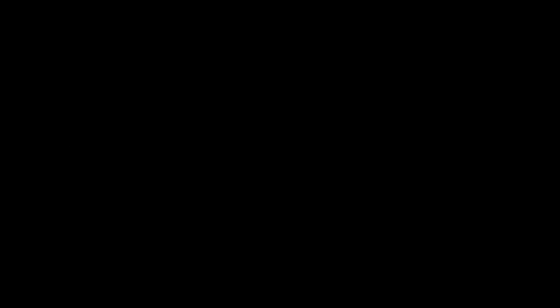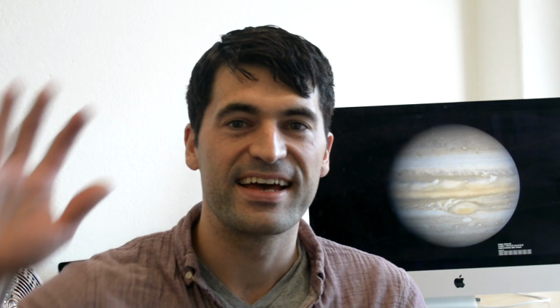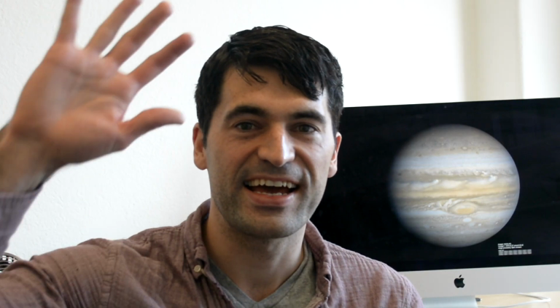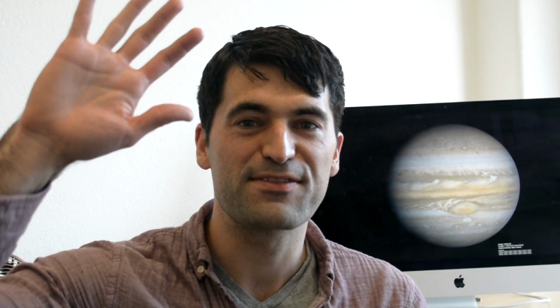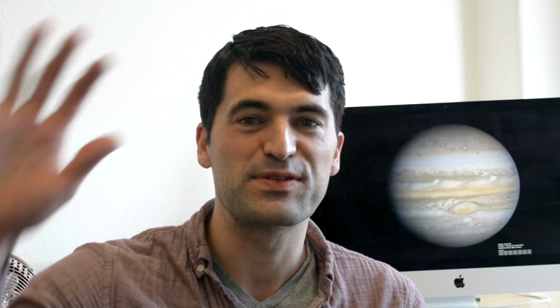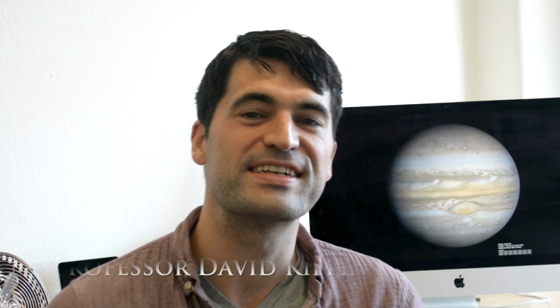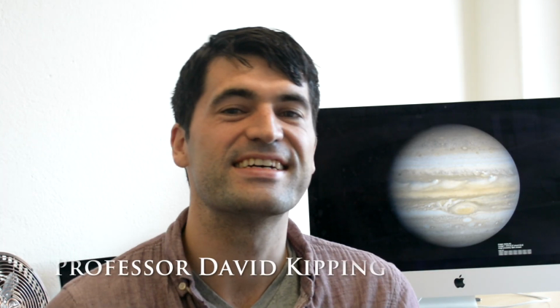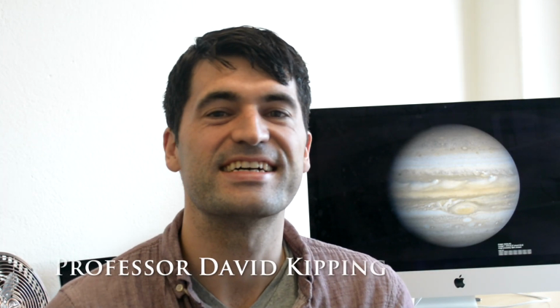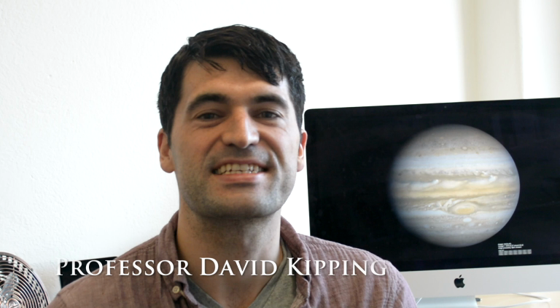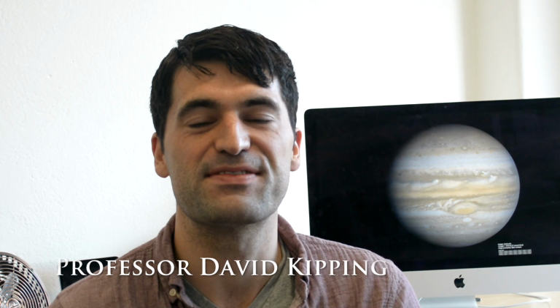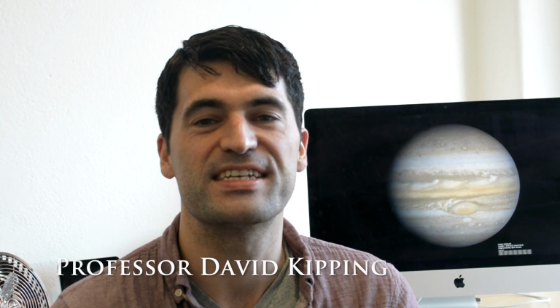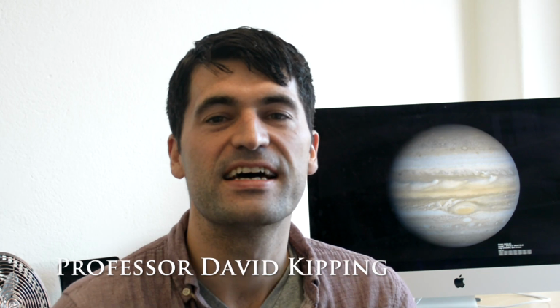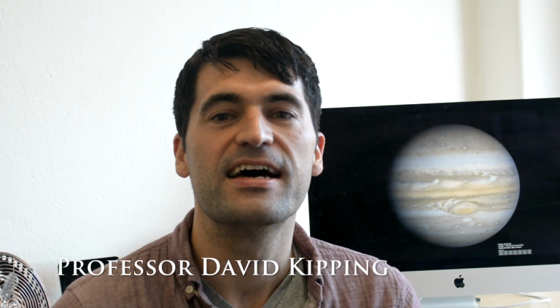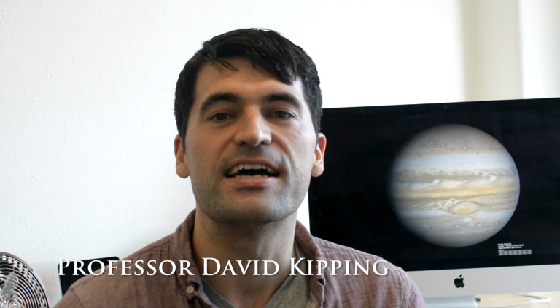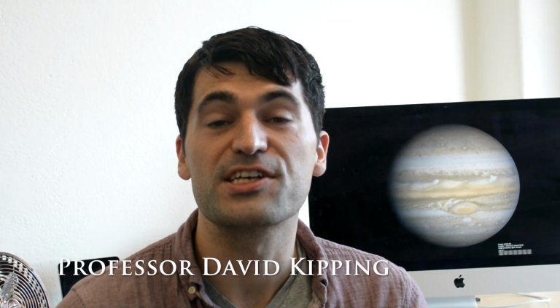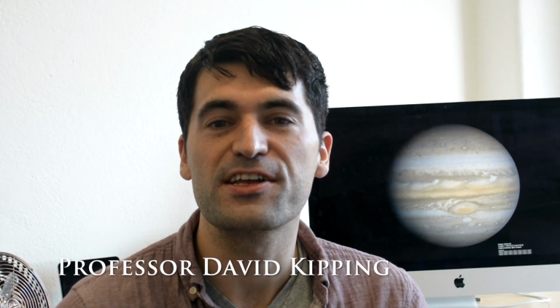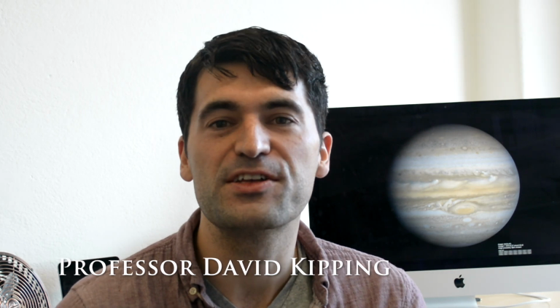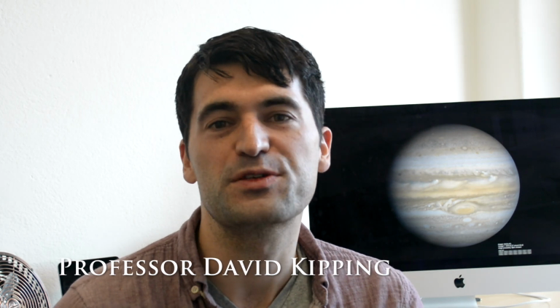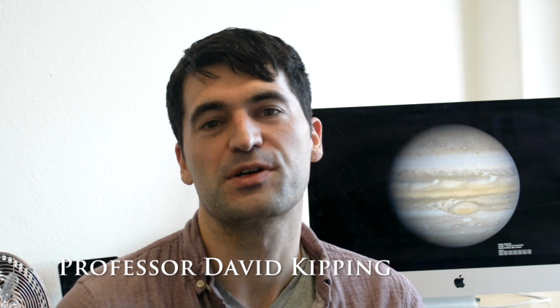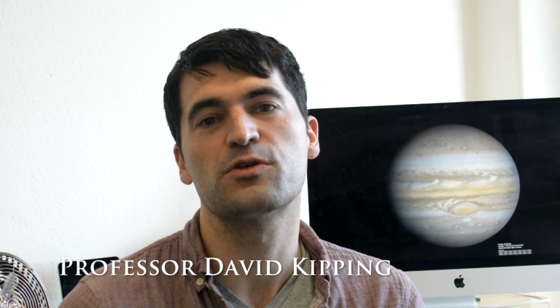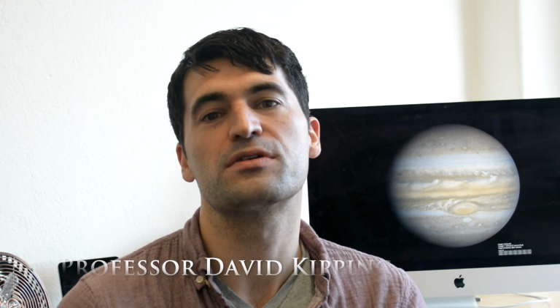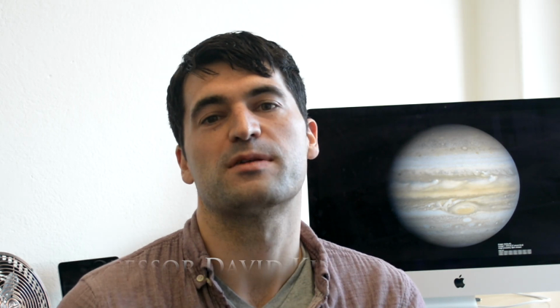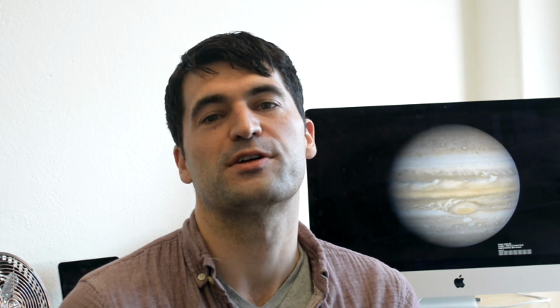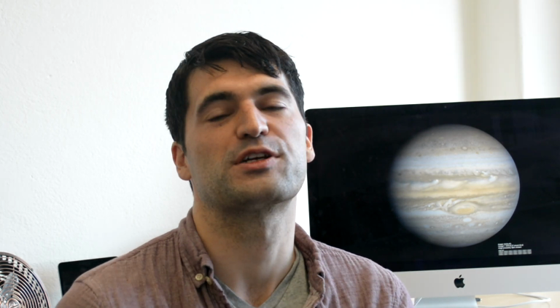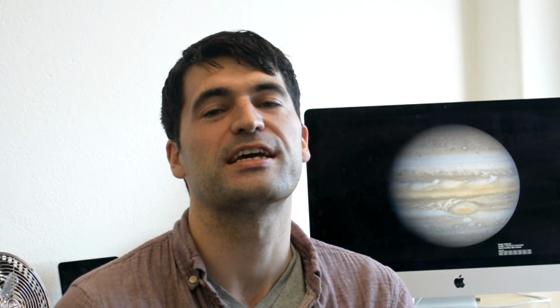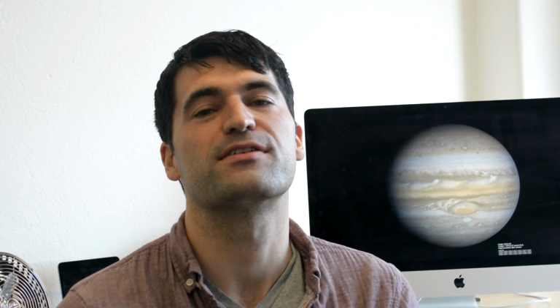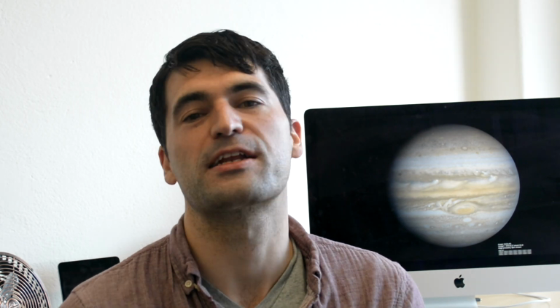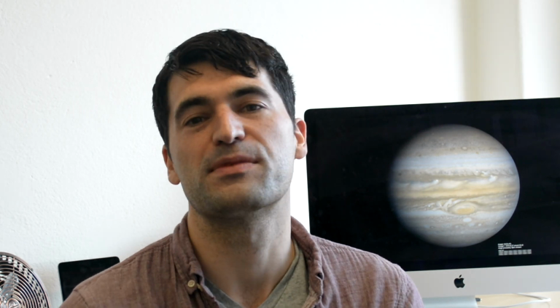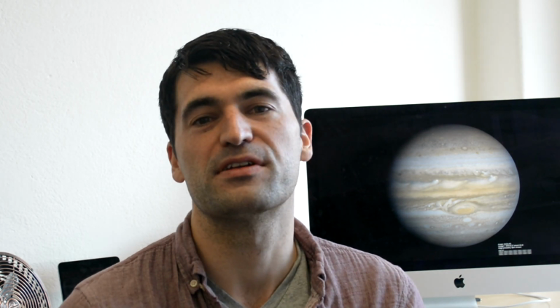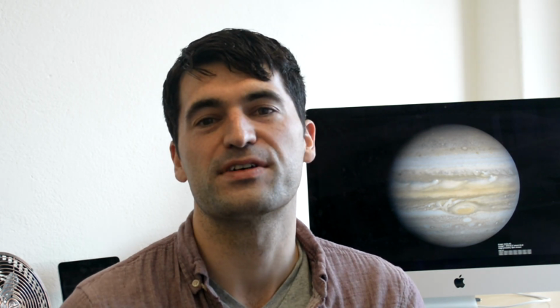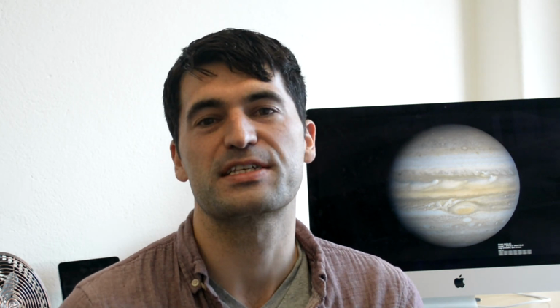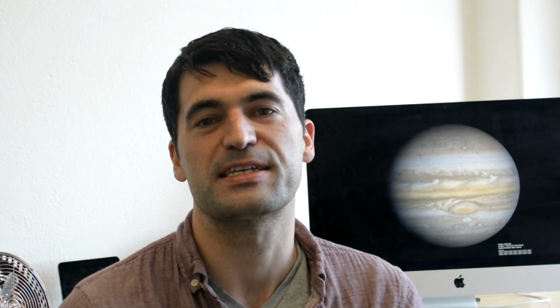Hey everyone, it's David. Exciting news from the Cool Worlds Laboratory here at Columbia University.